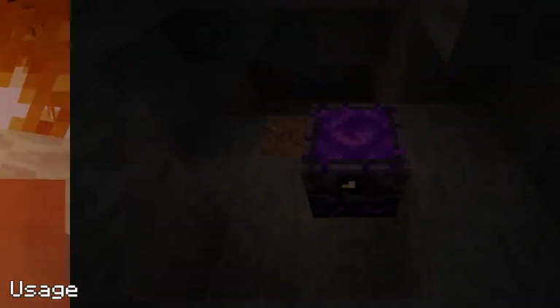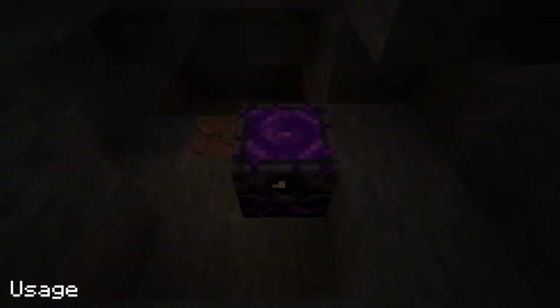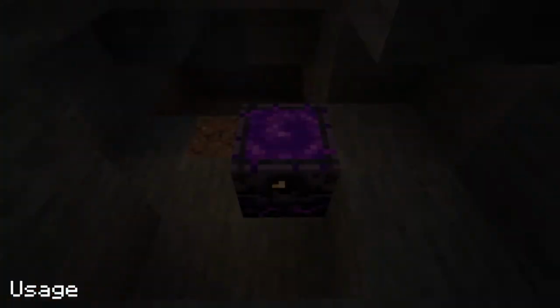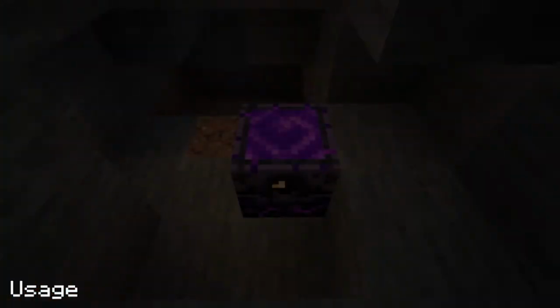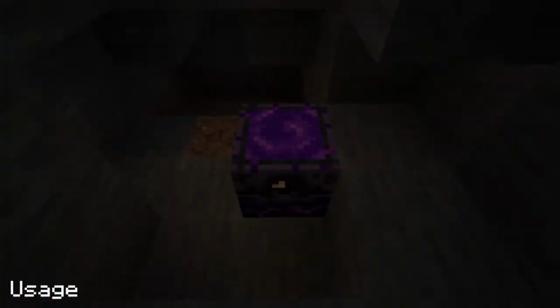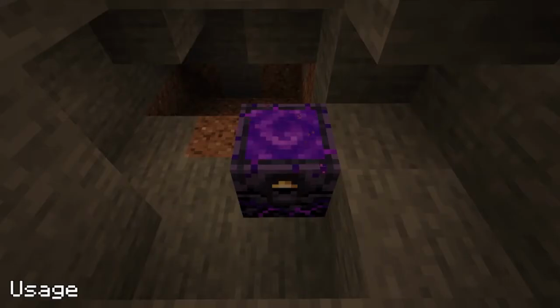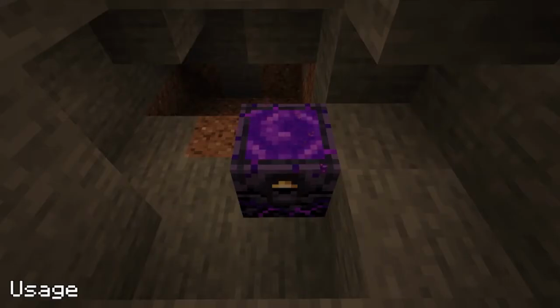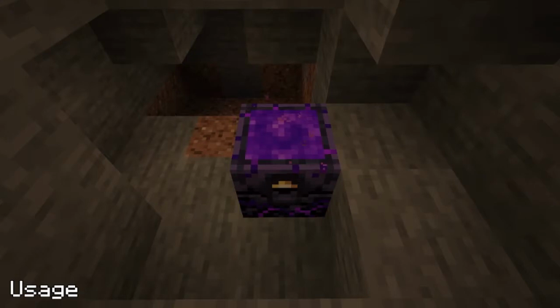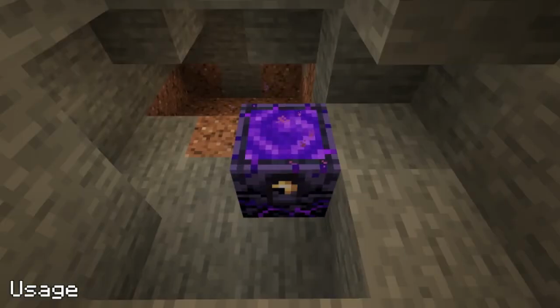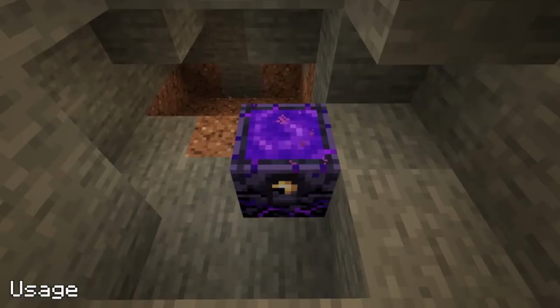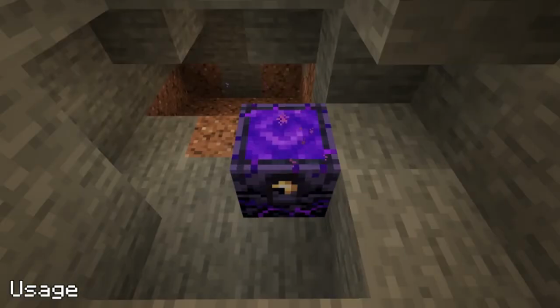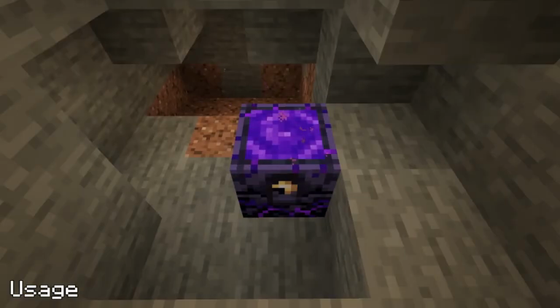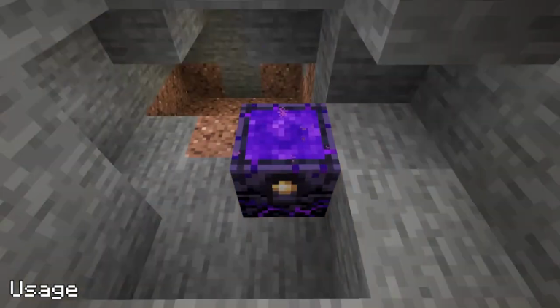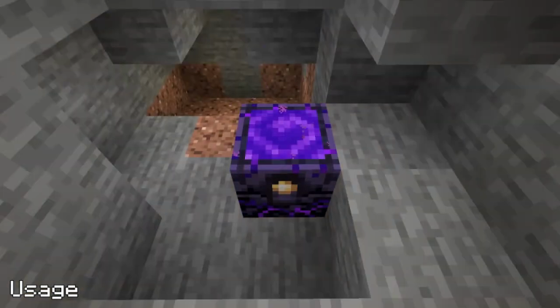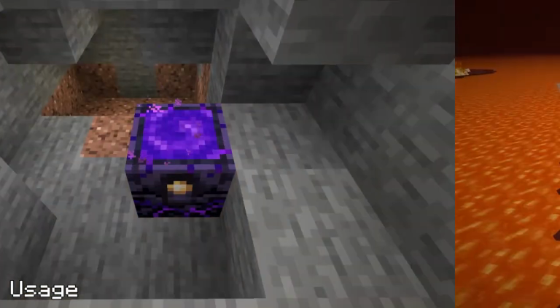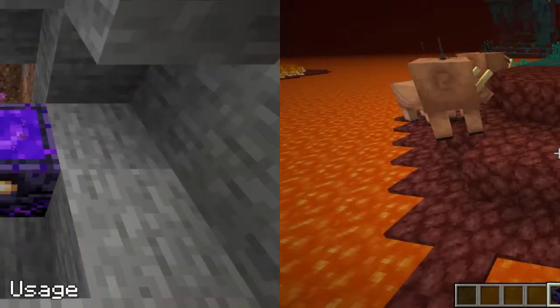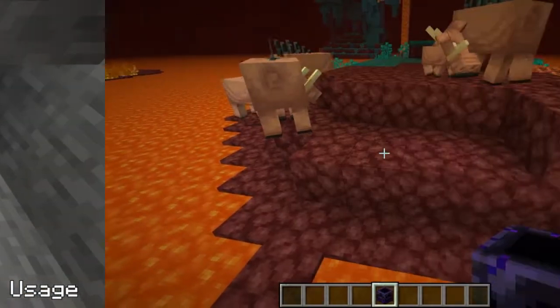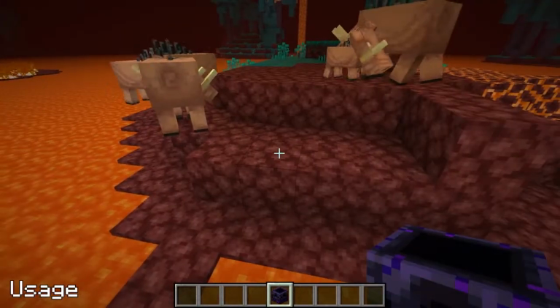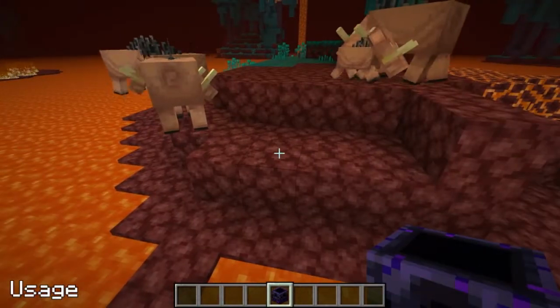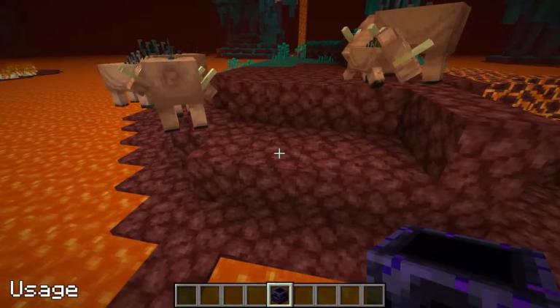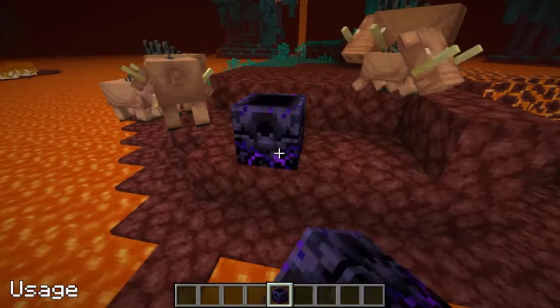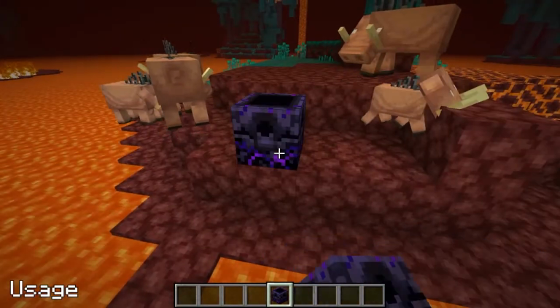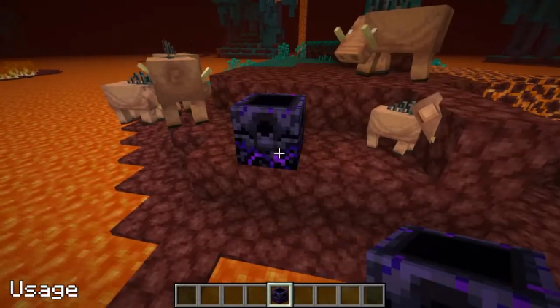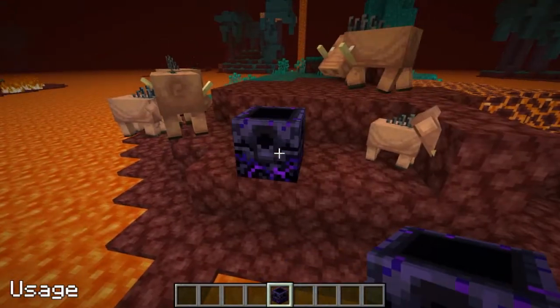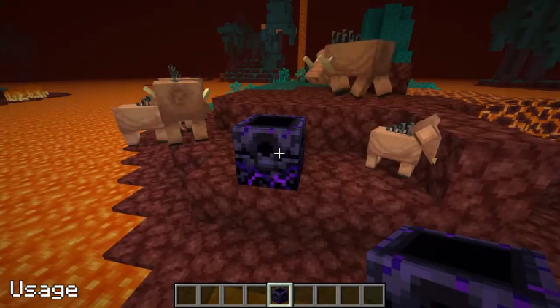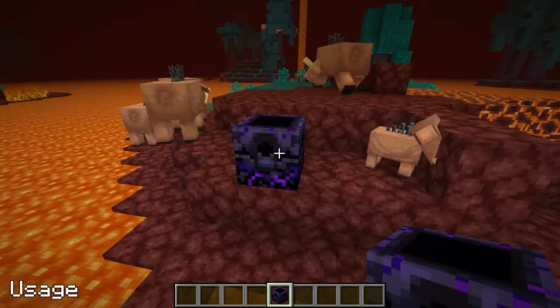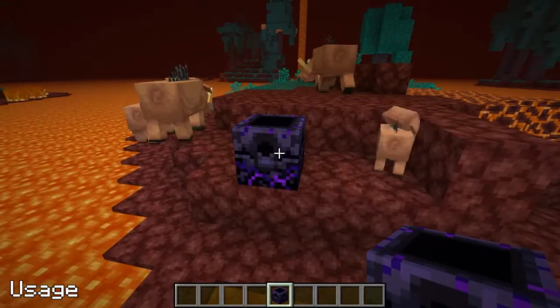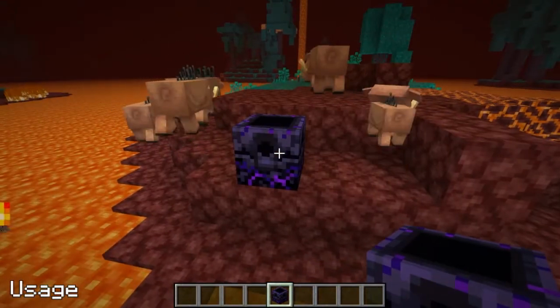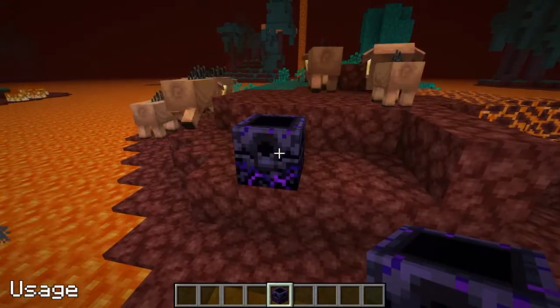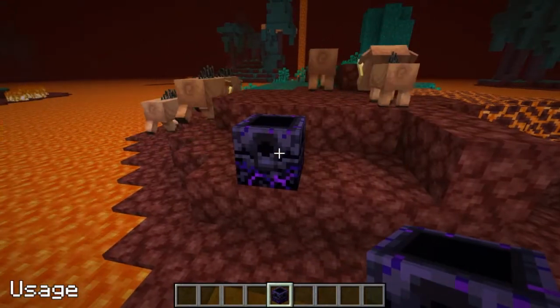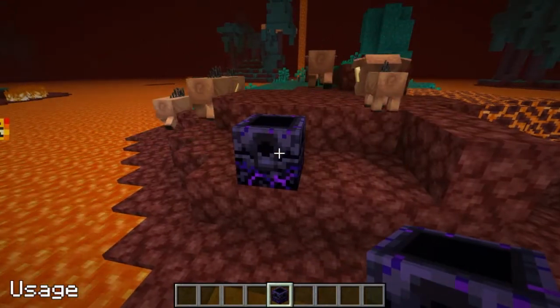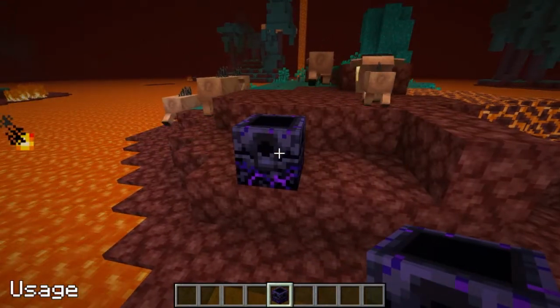Respawn anchors emit a light level. Hoglins are scared of respawn anchors and will run away from them.